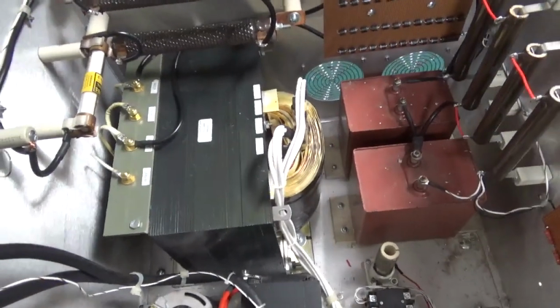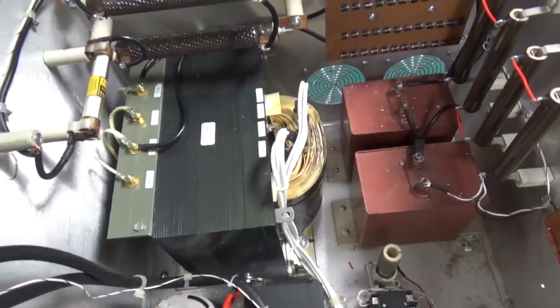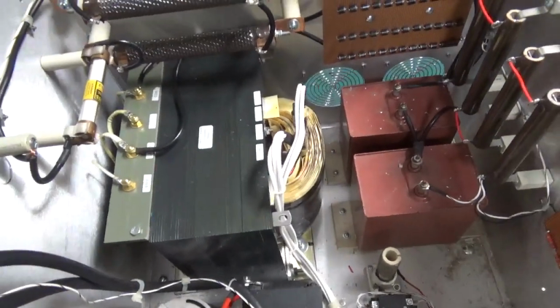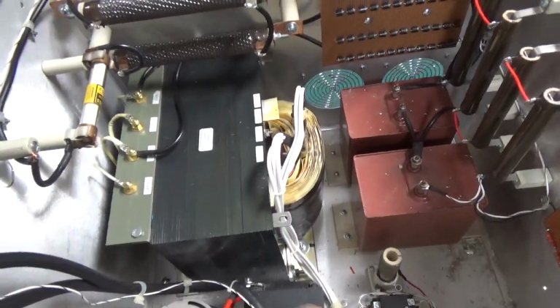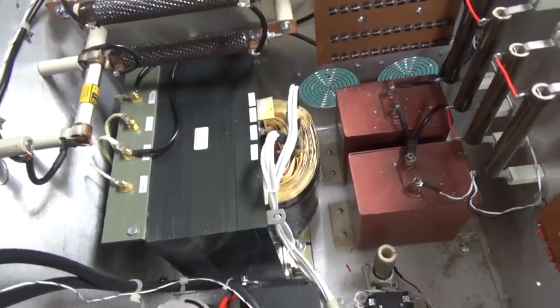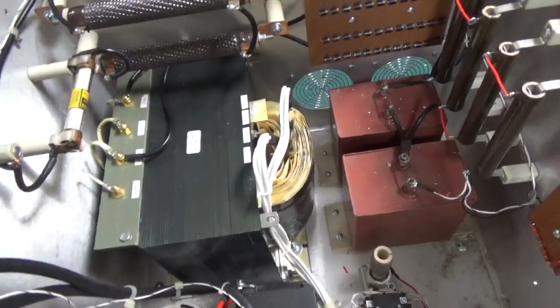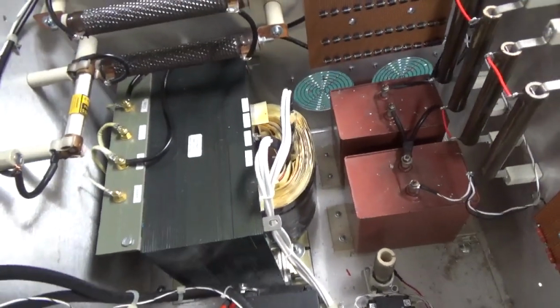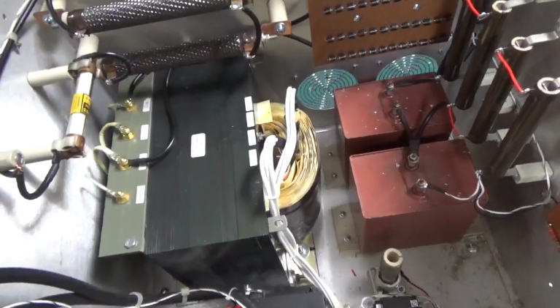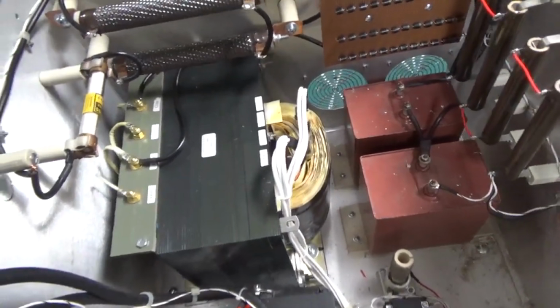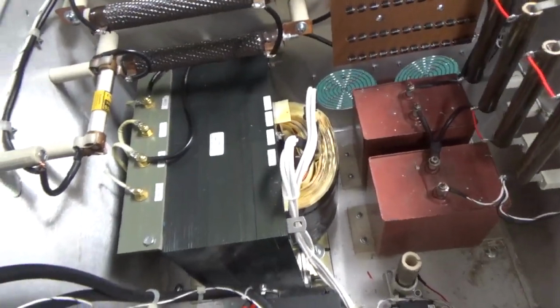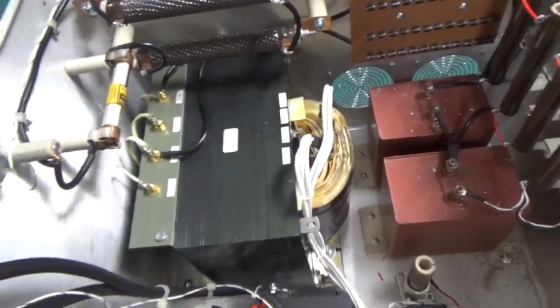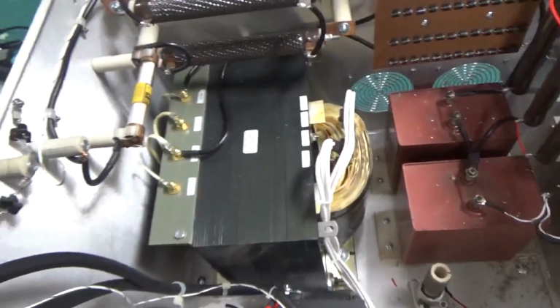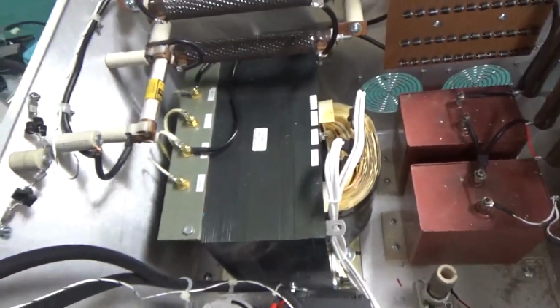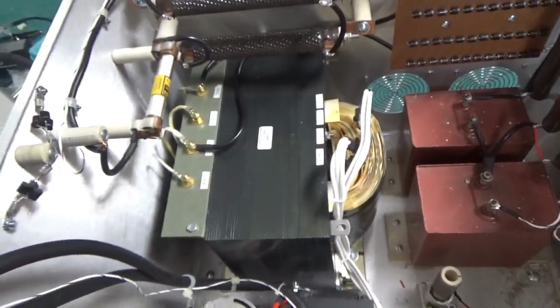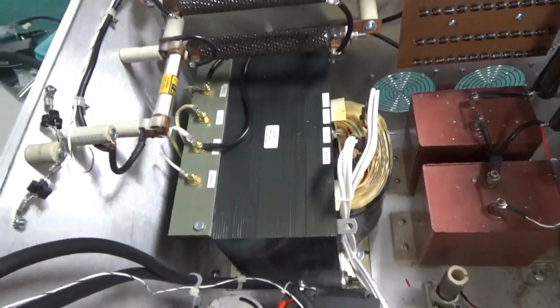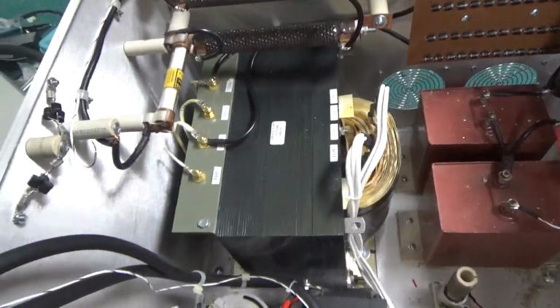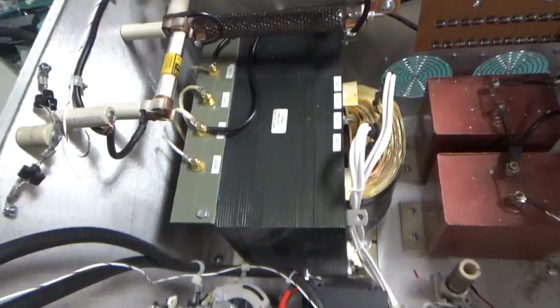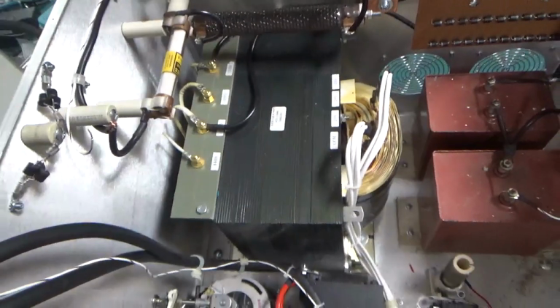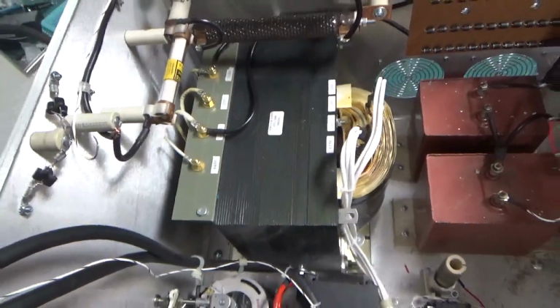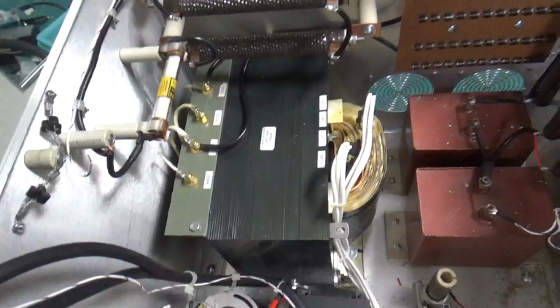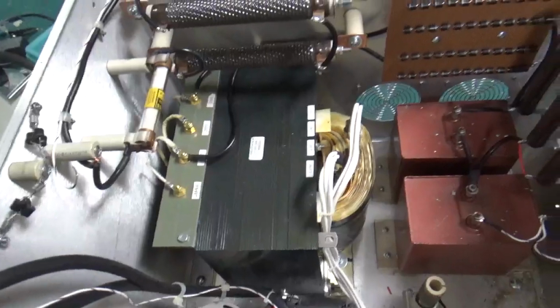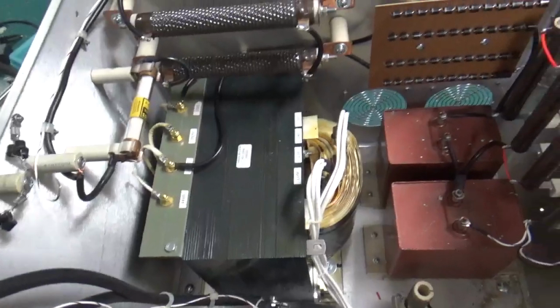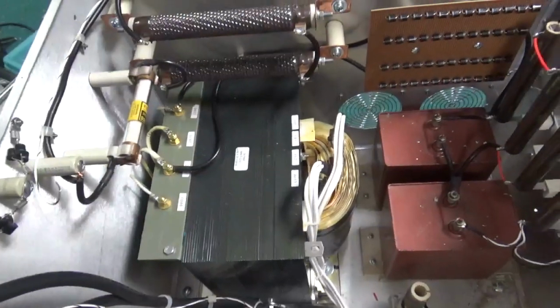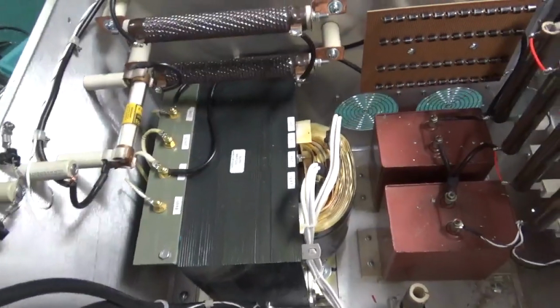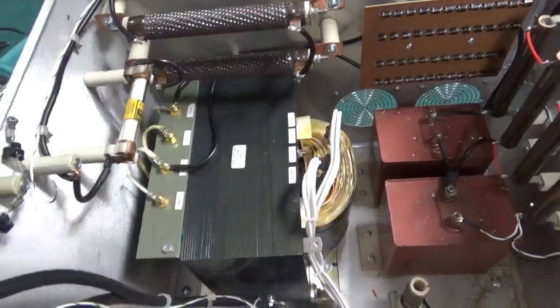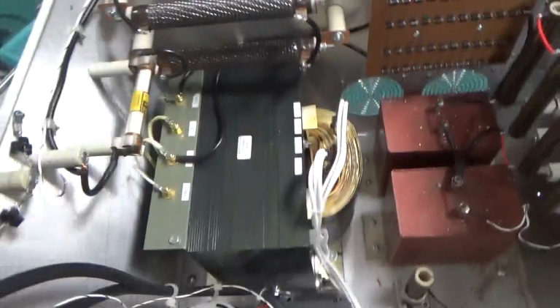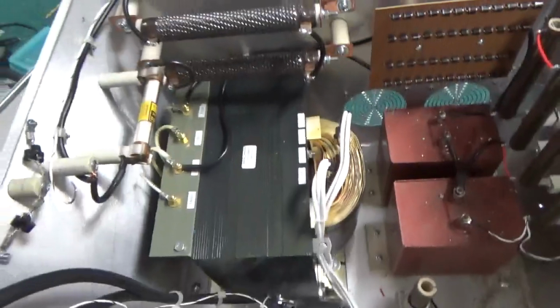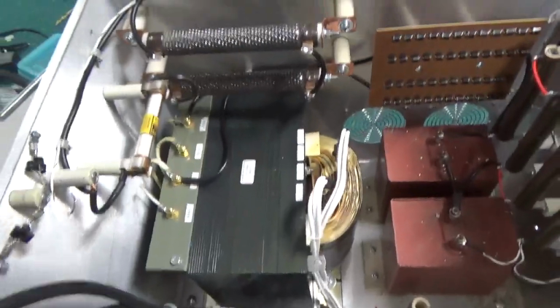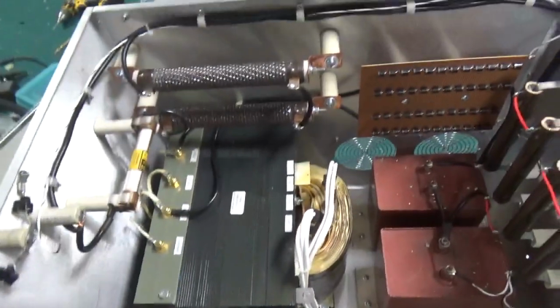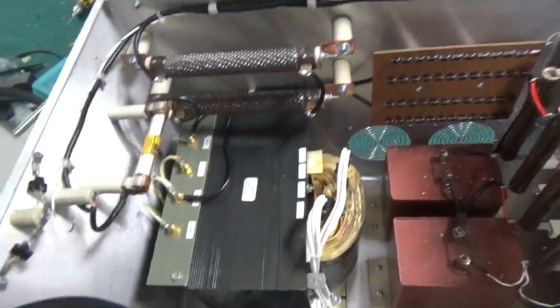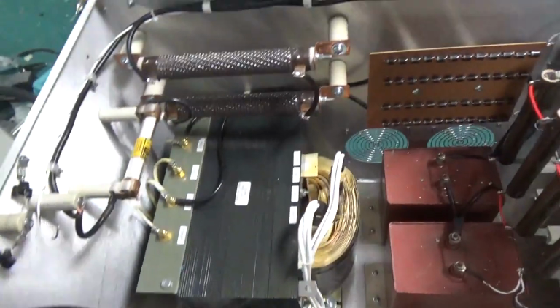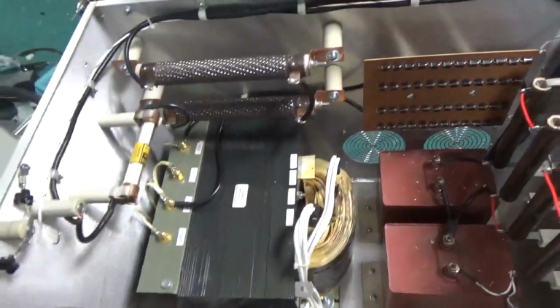You will see this working — you will see it. This and the RF deck, you will see it making watts. Big watts.